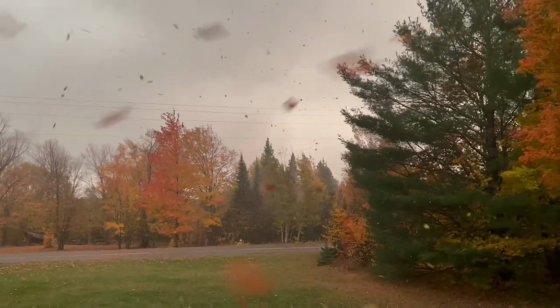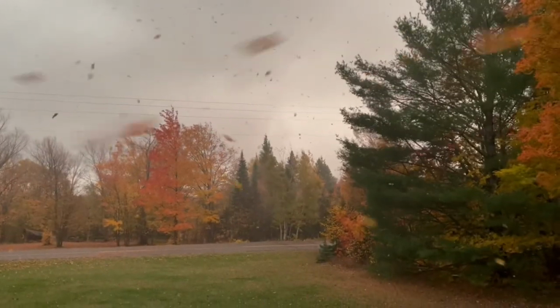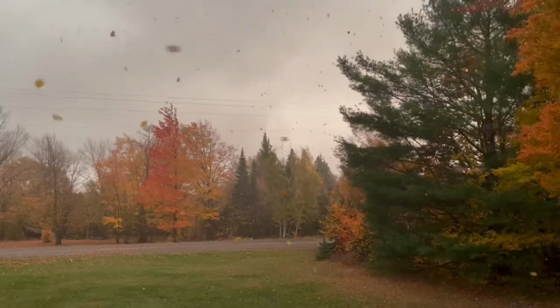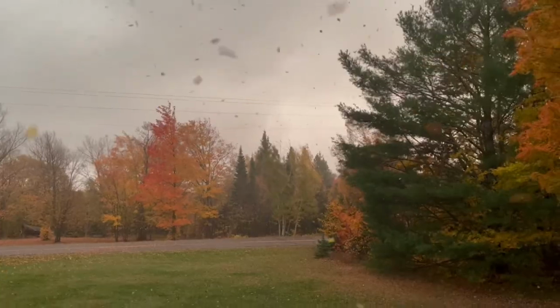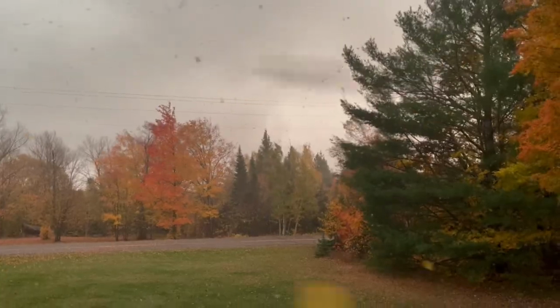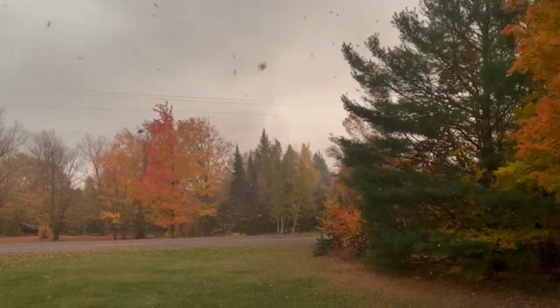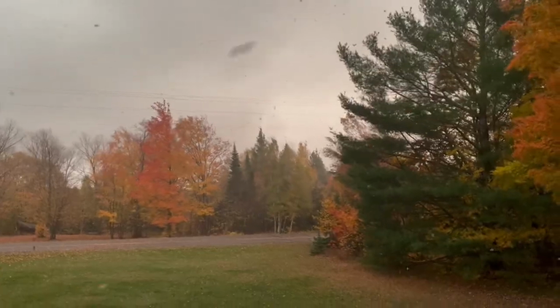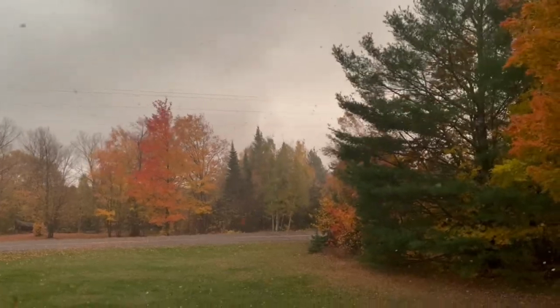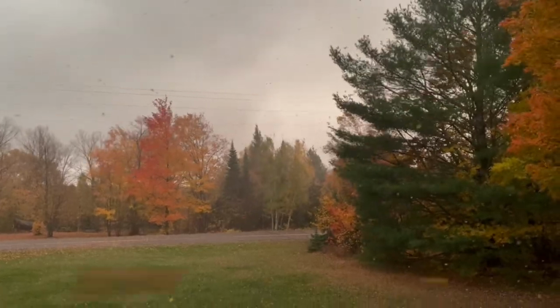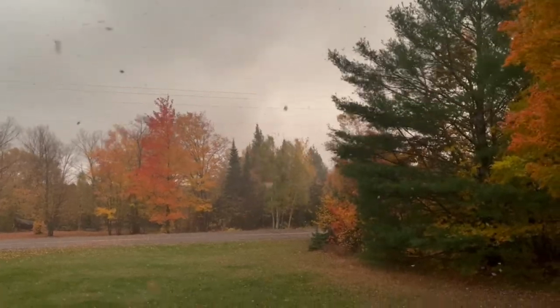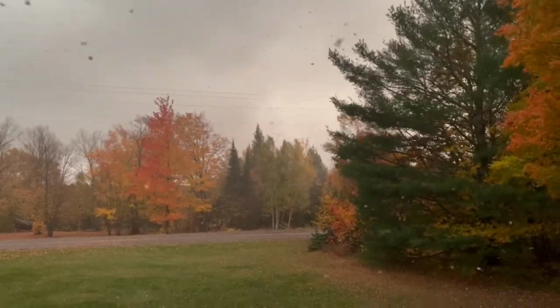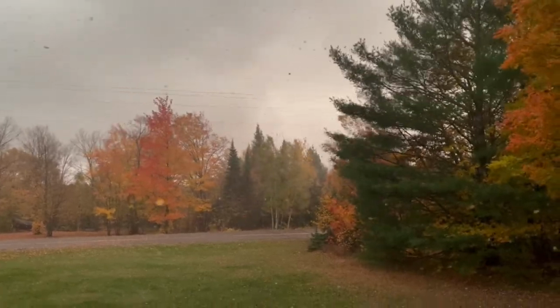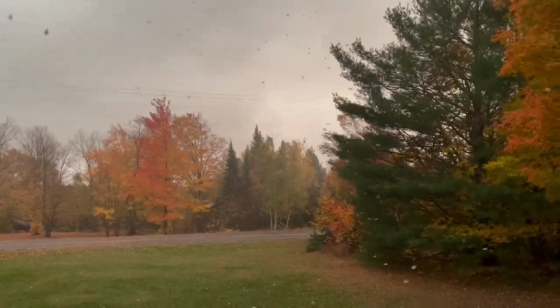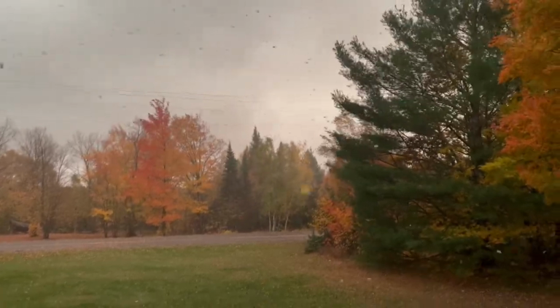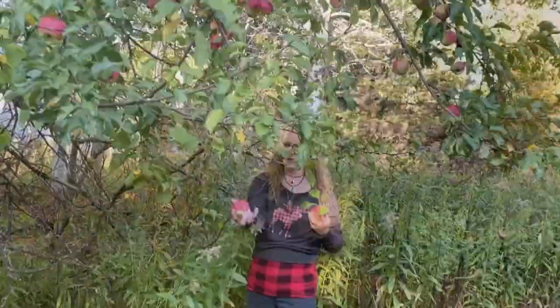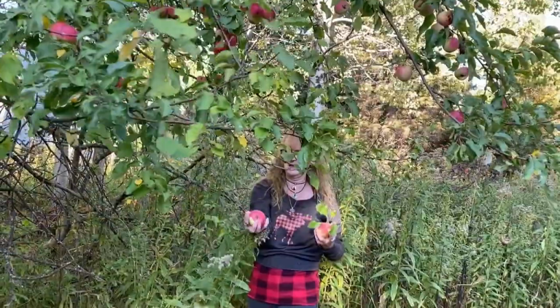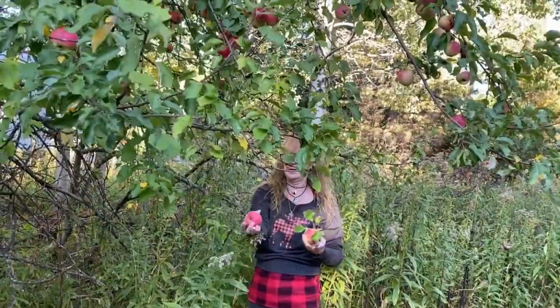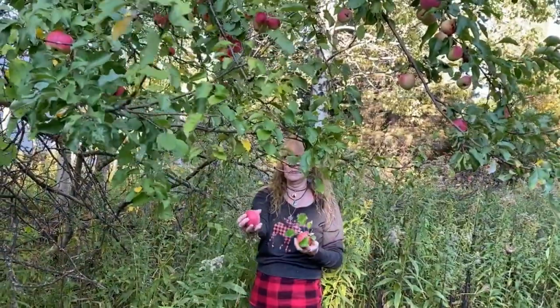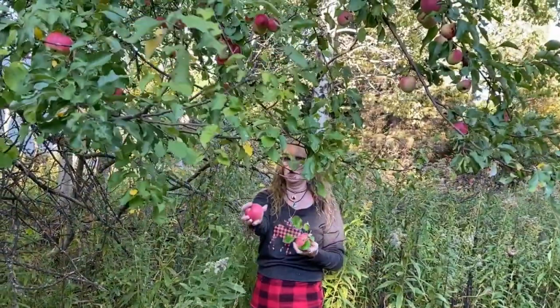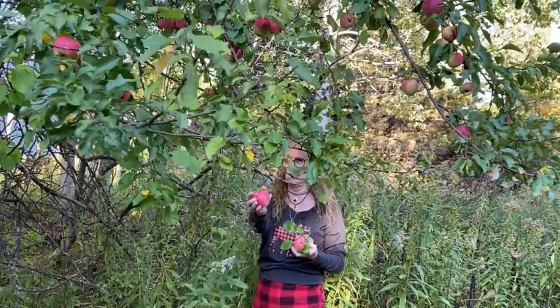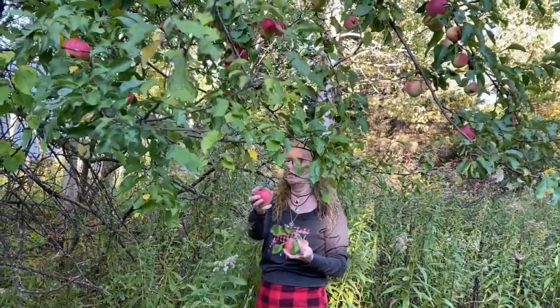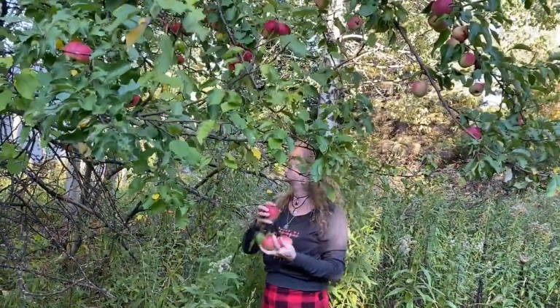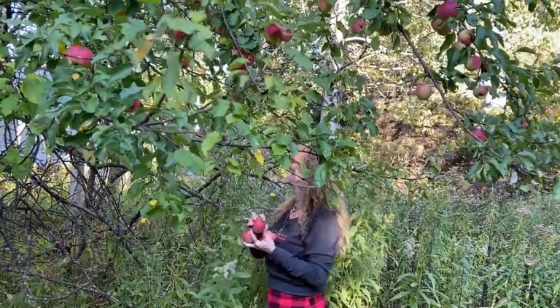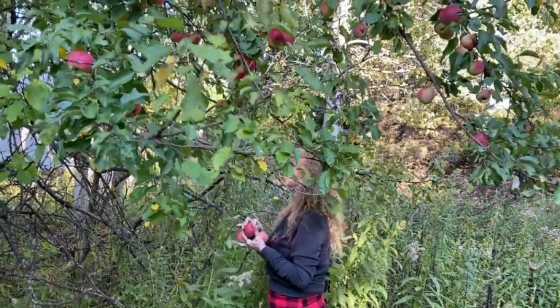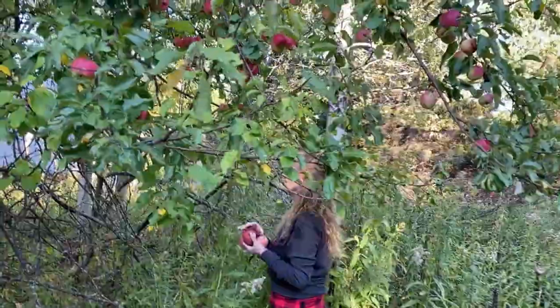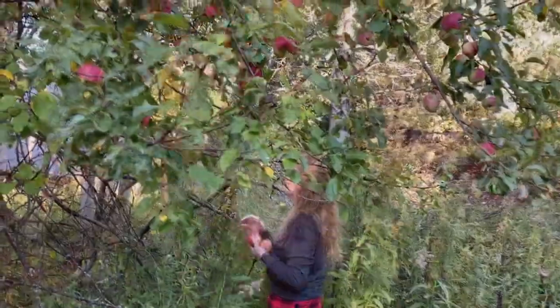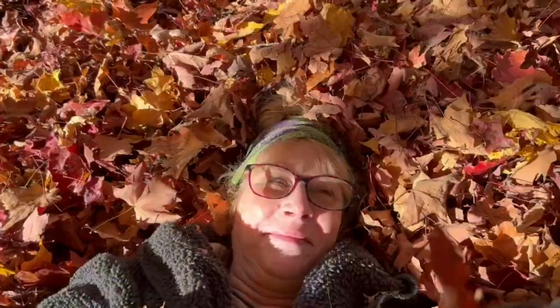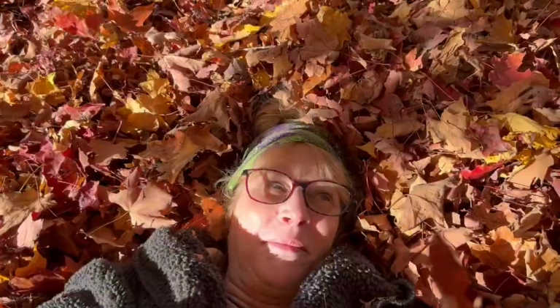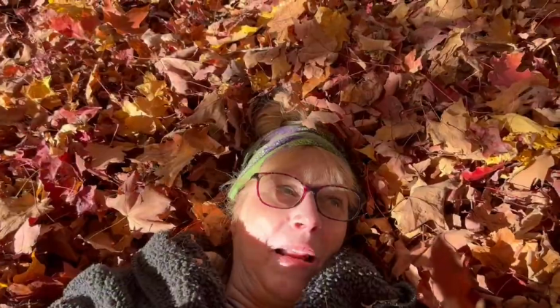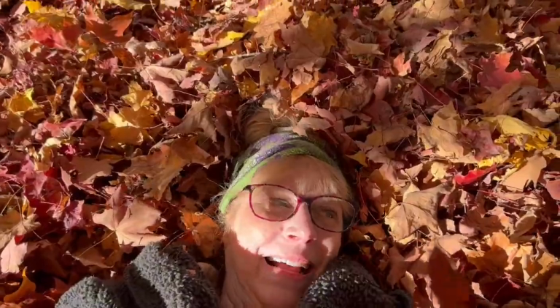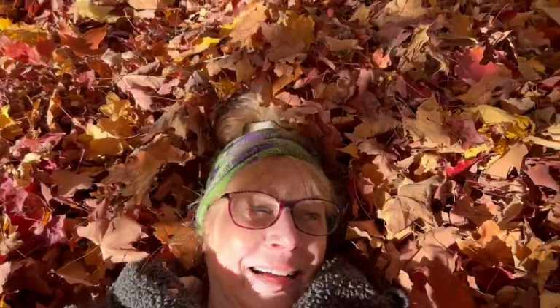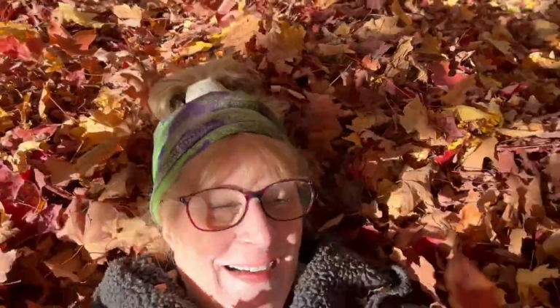The brisk fall air carries the aromatic smells of ripe apples and earthy, crisp, sunburnt leaves.